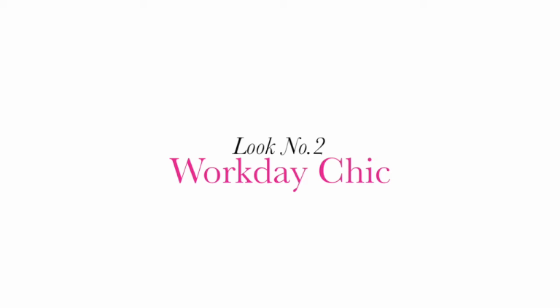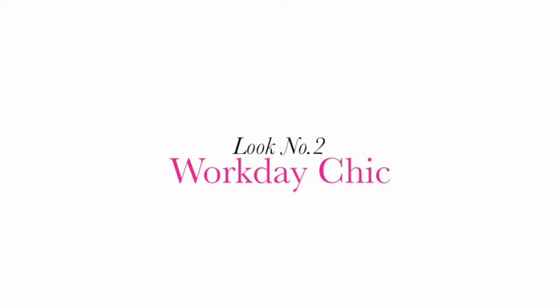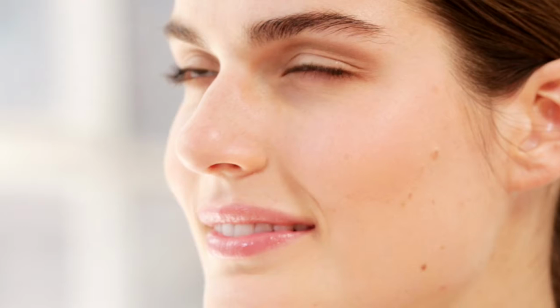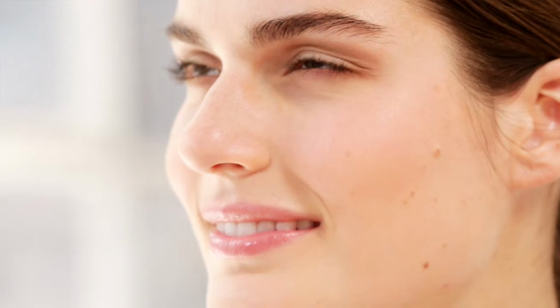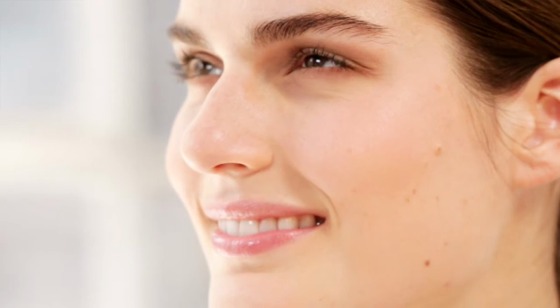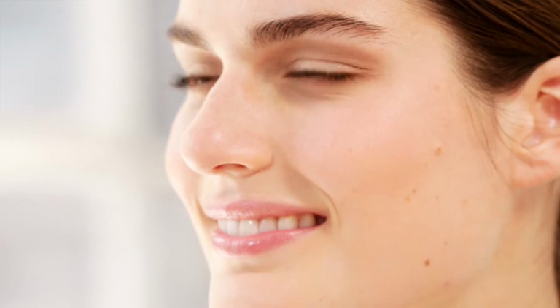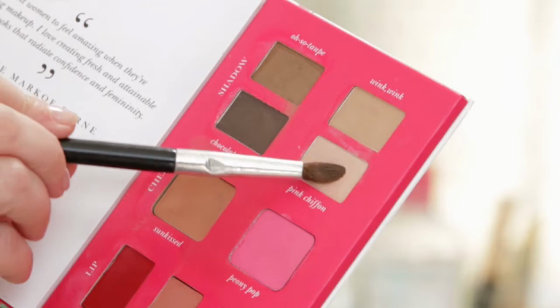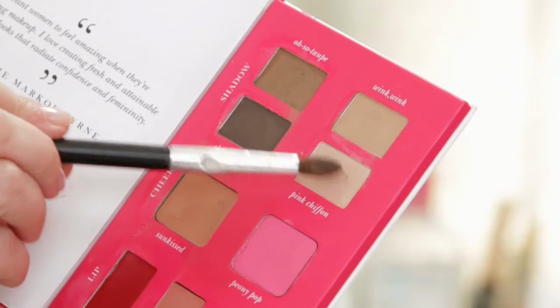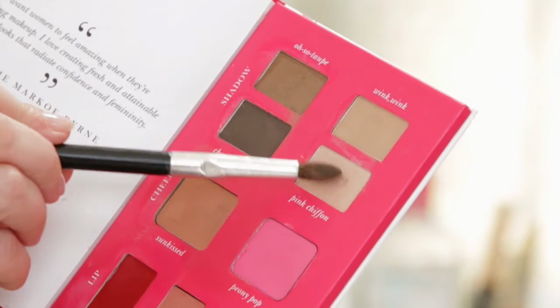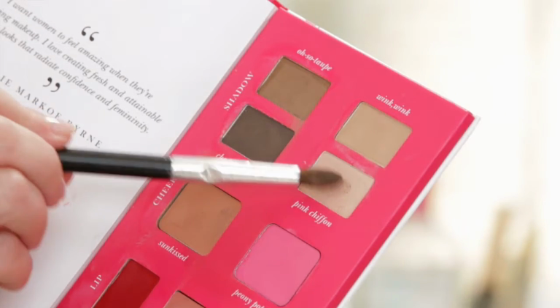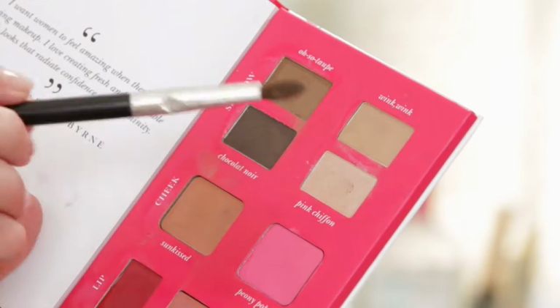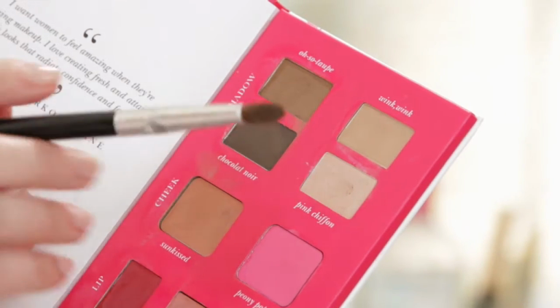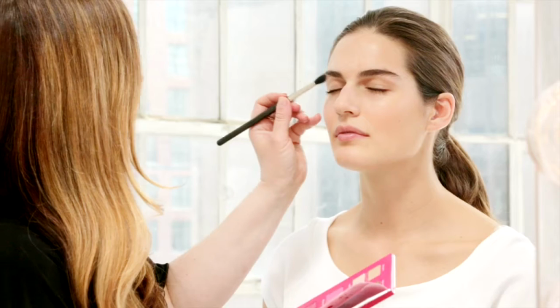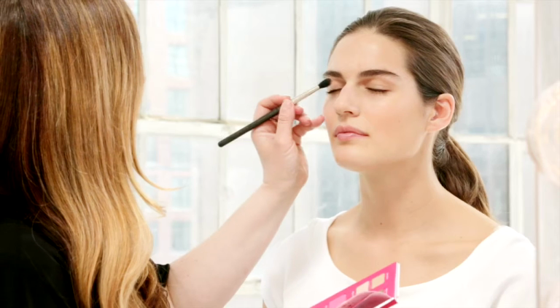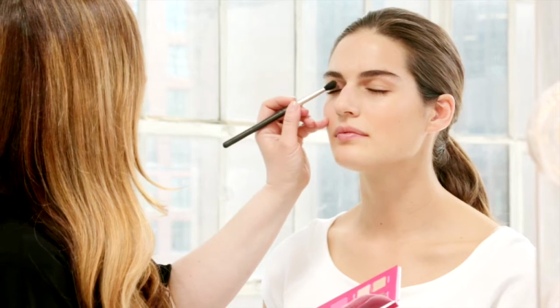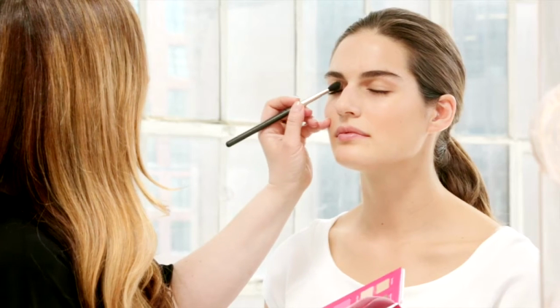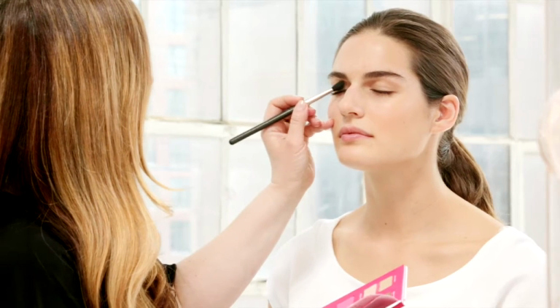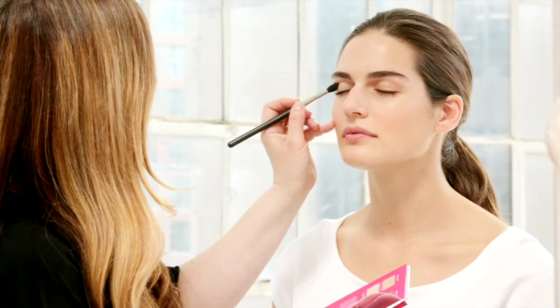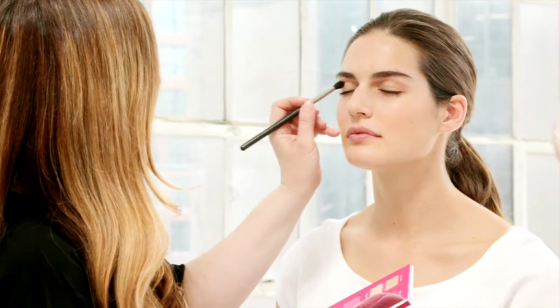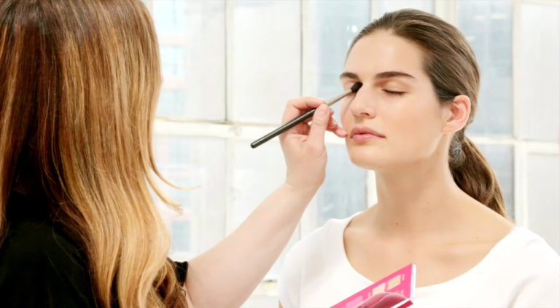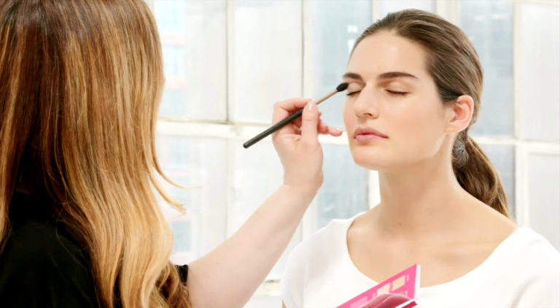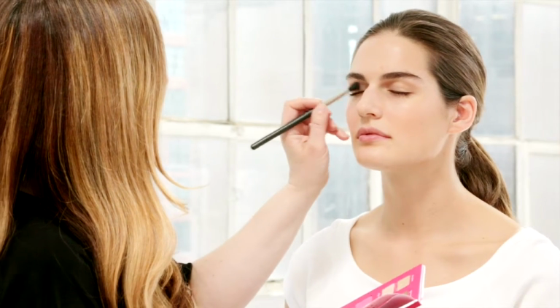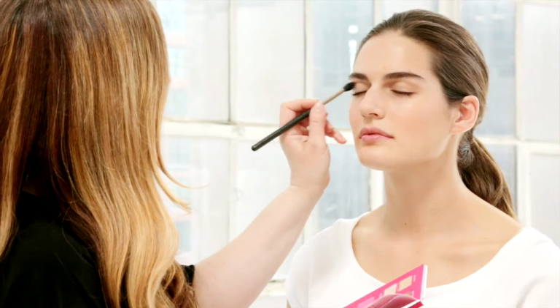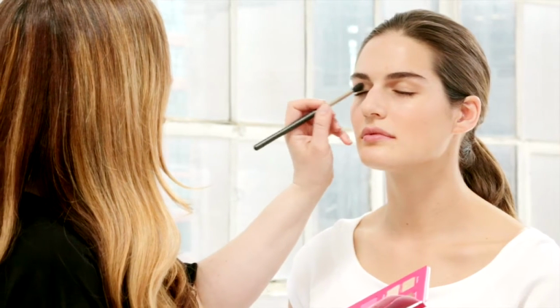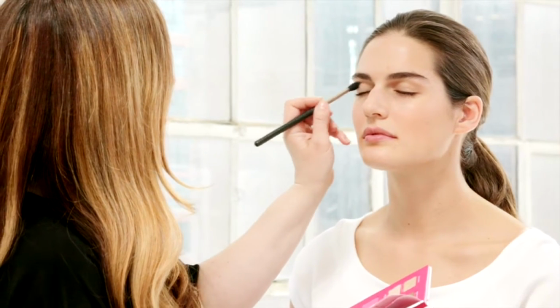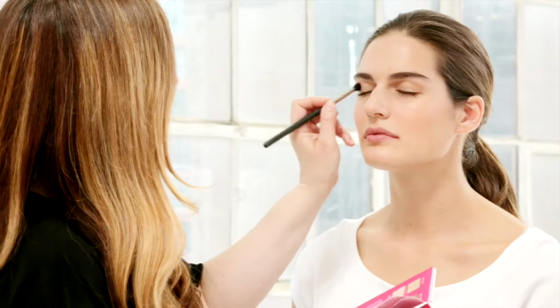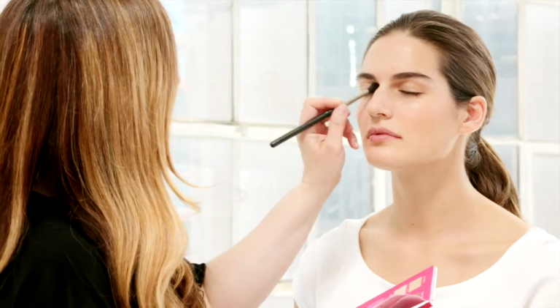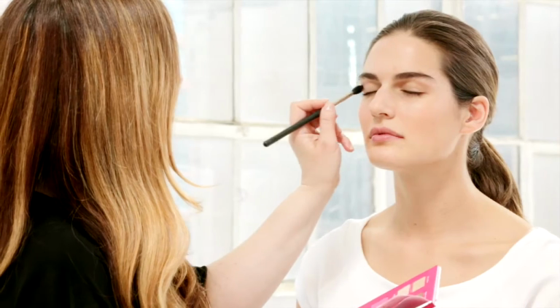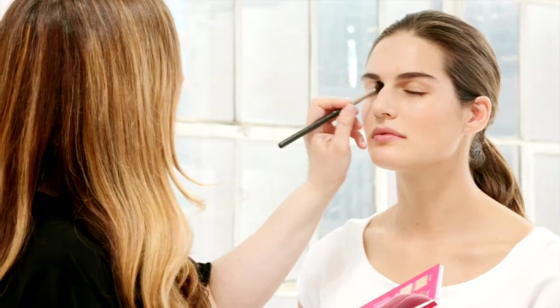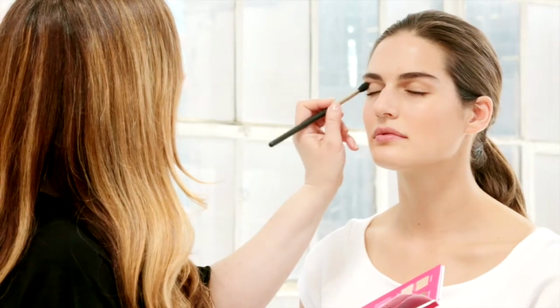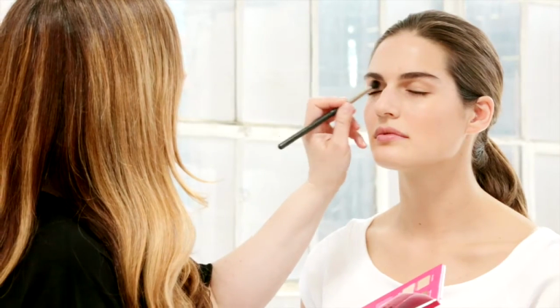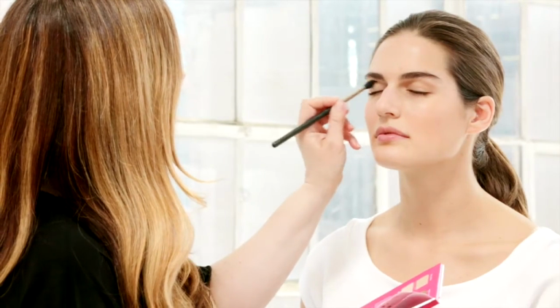We're going to use this pink chiffon and we're going to sweep it with our blender brush just really lightly across her lids.